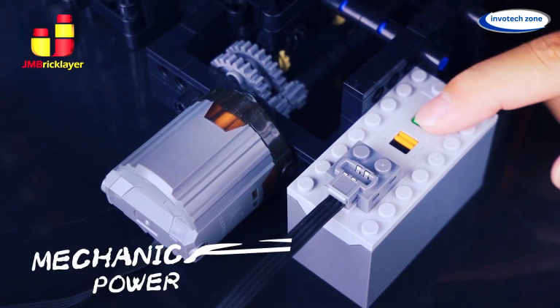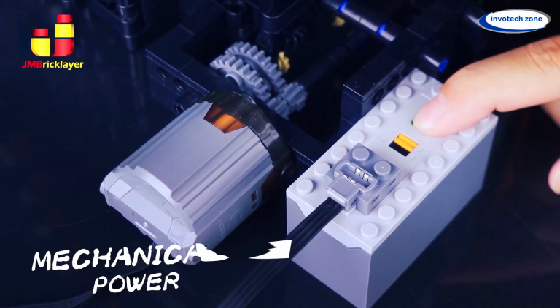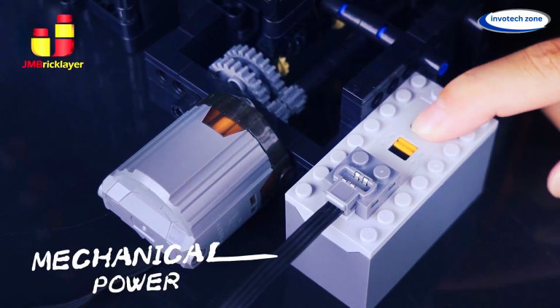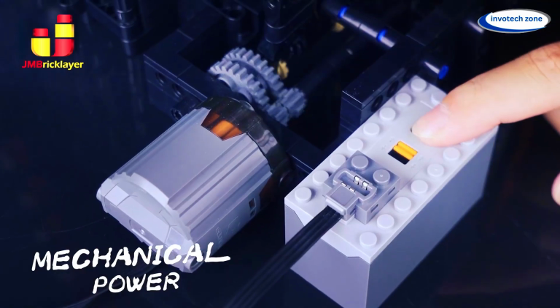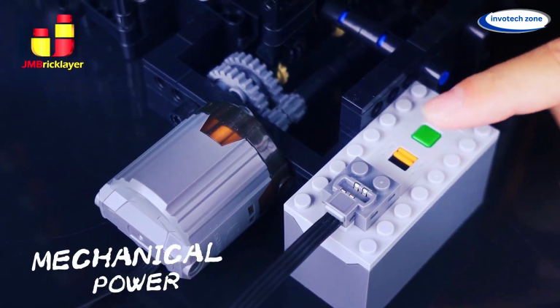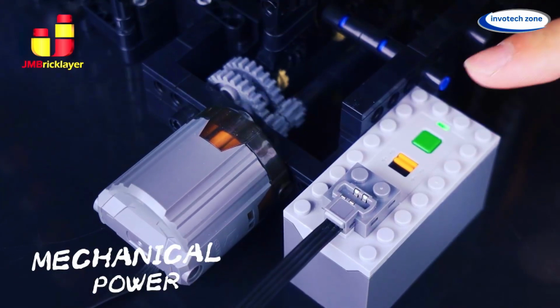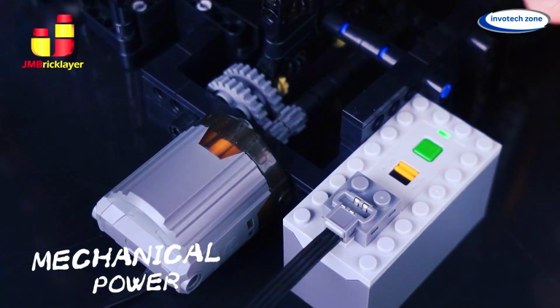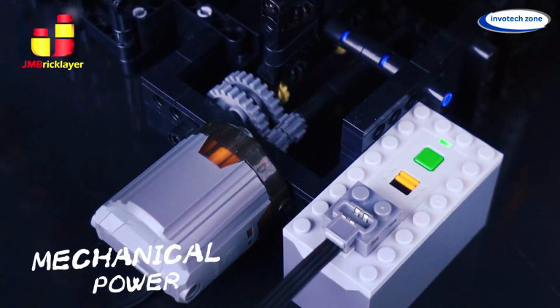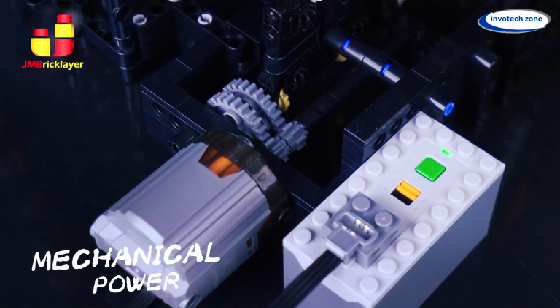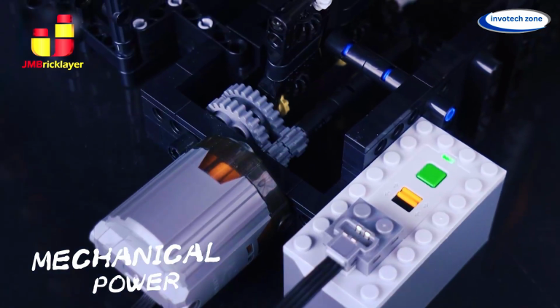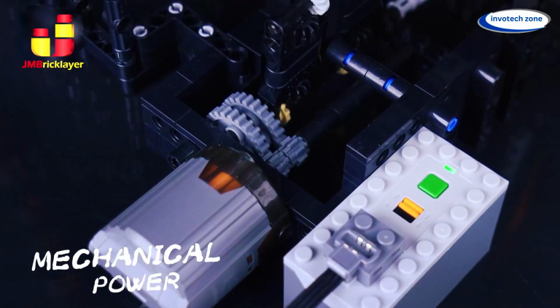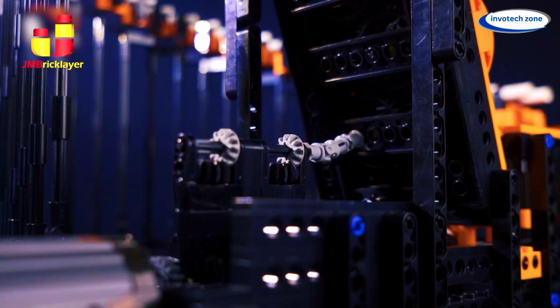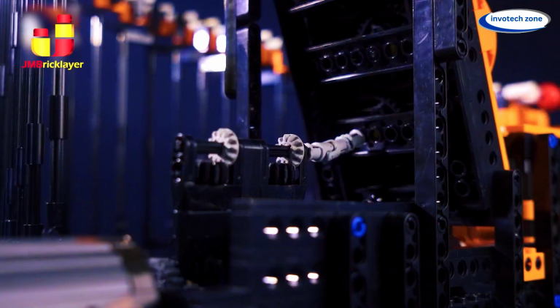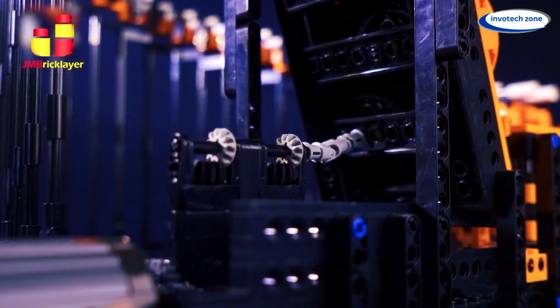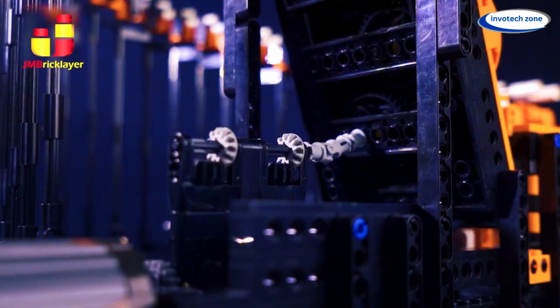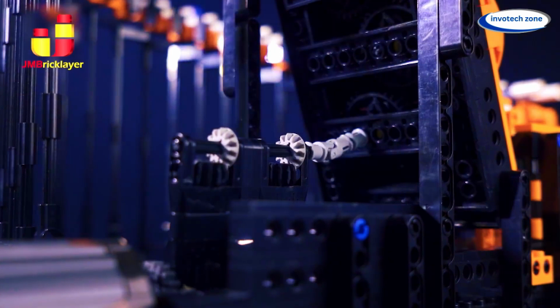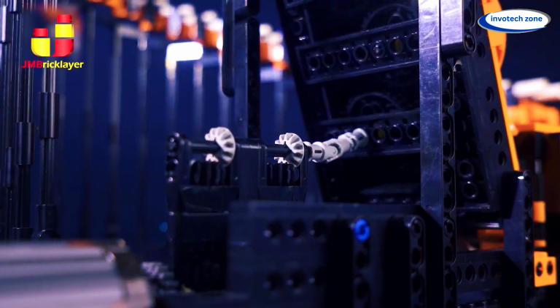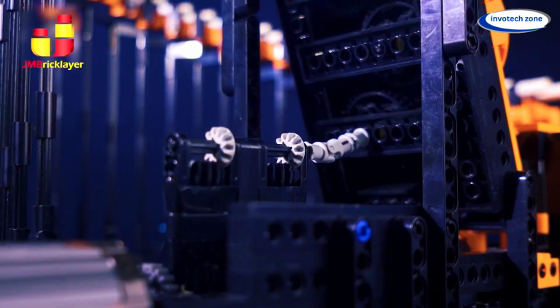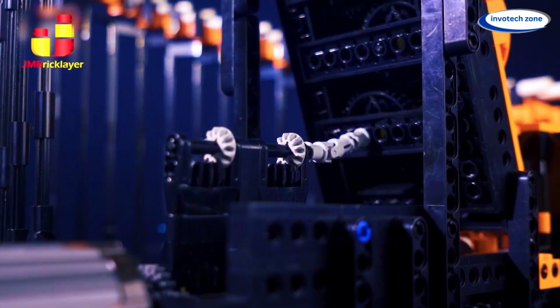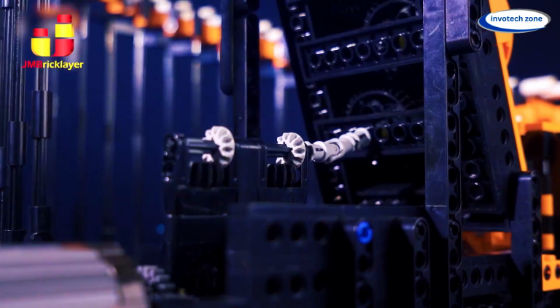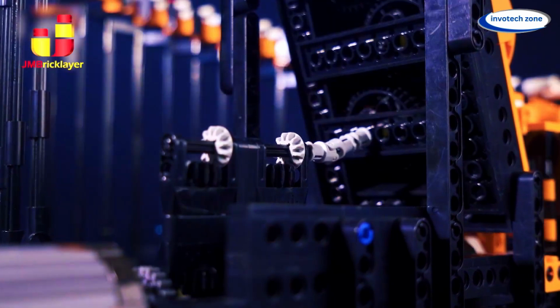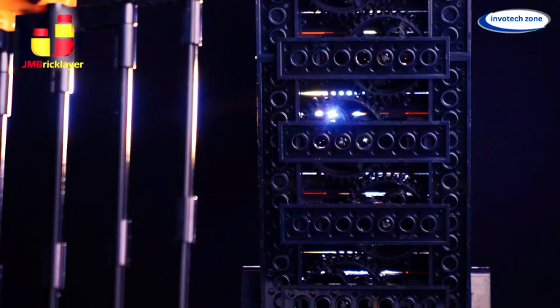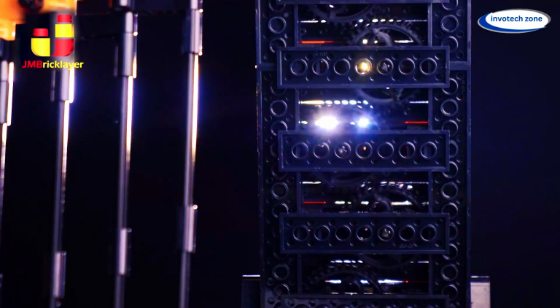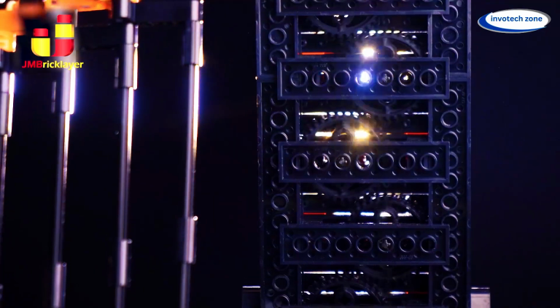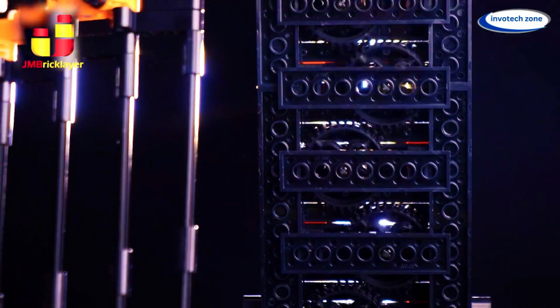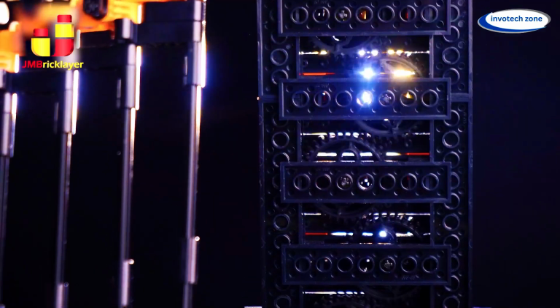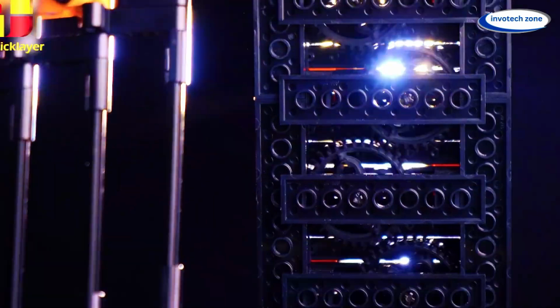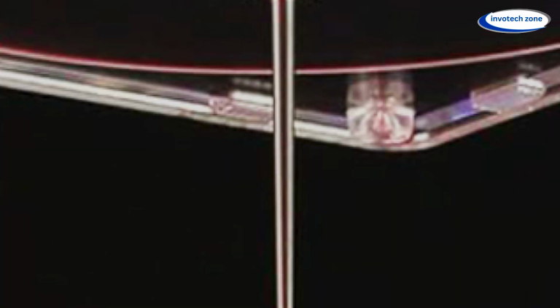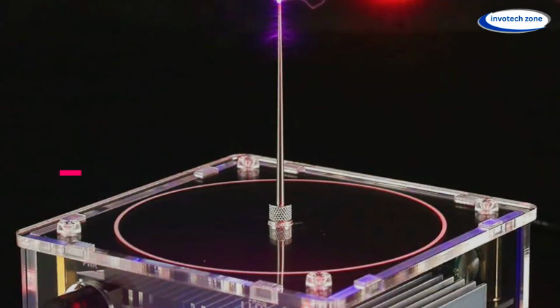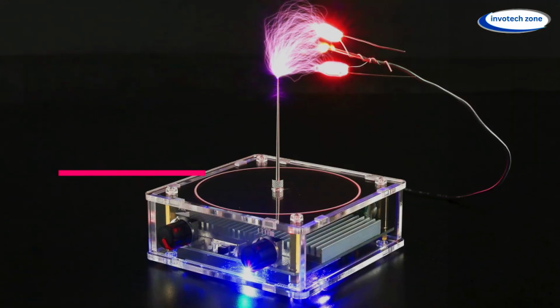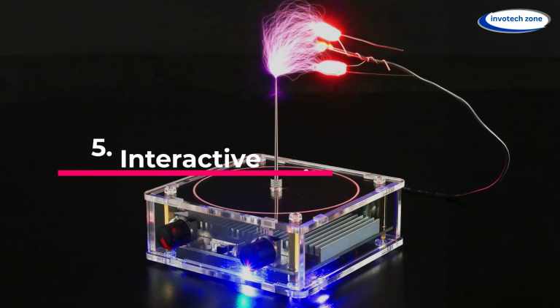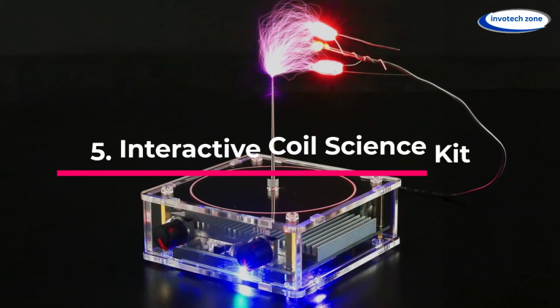Are you ready to build, power up, and watch the marbles roll? Order now!